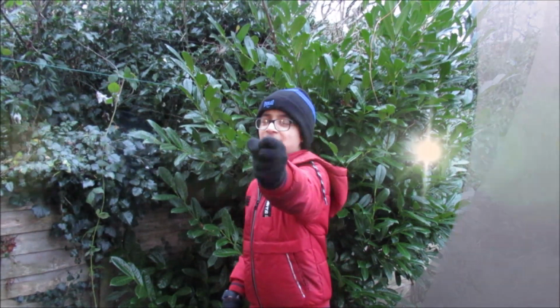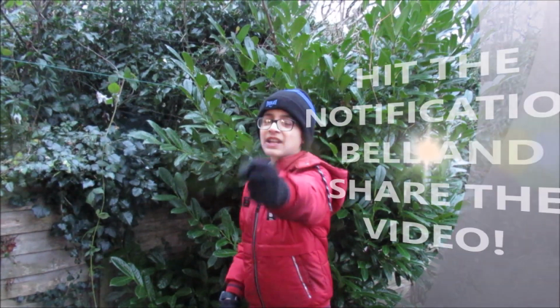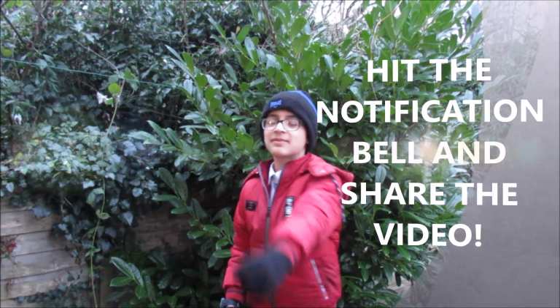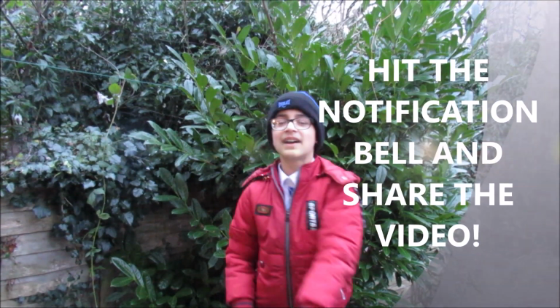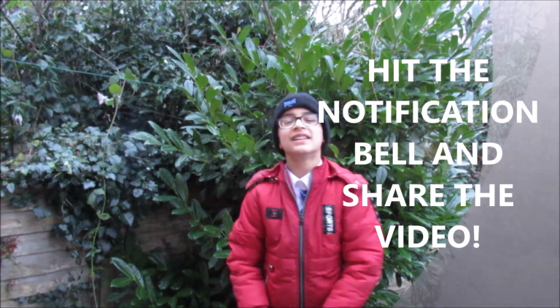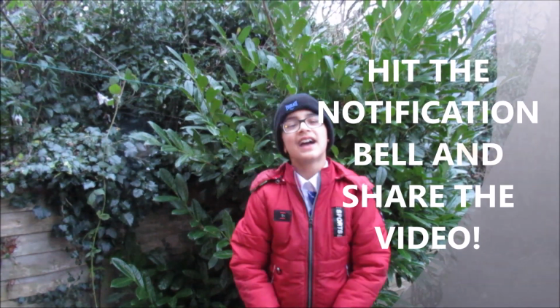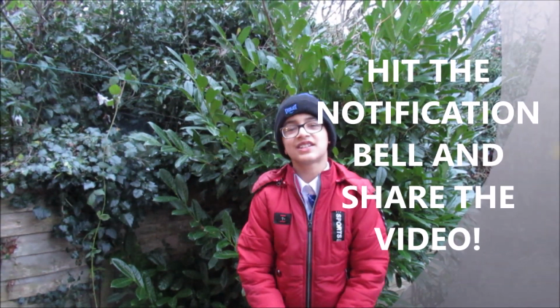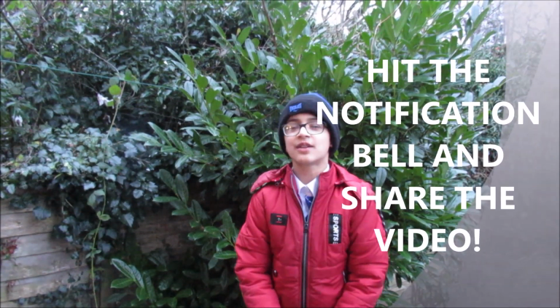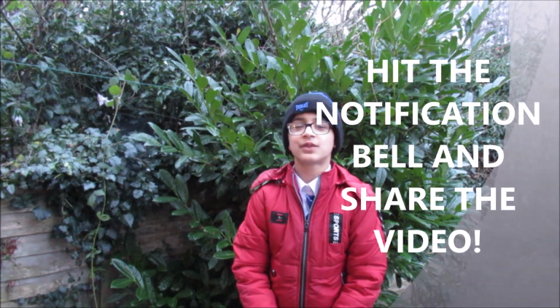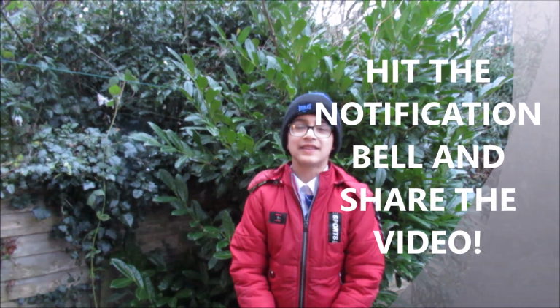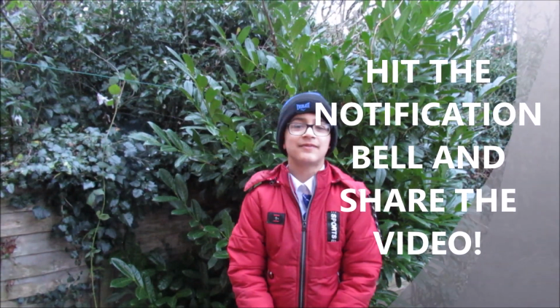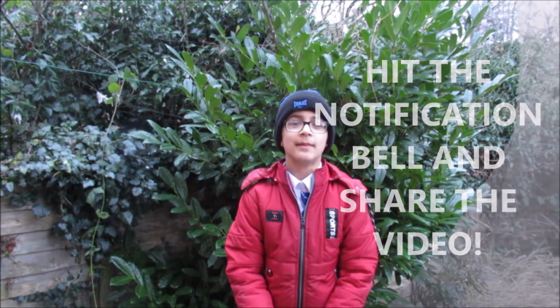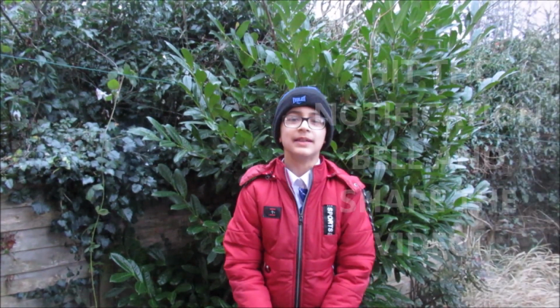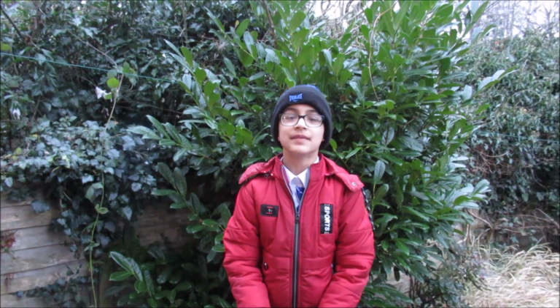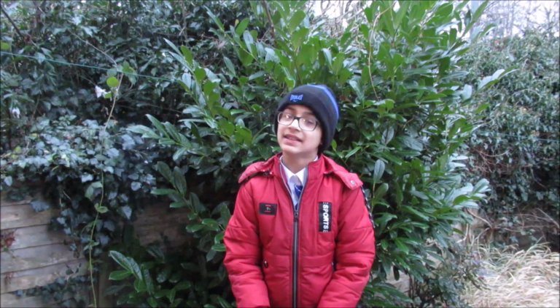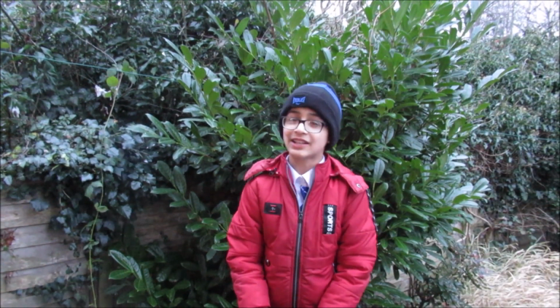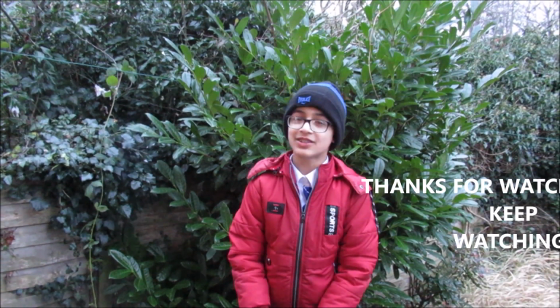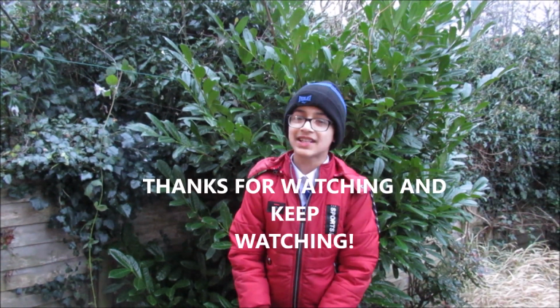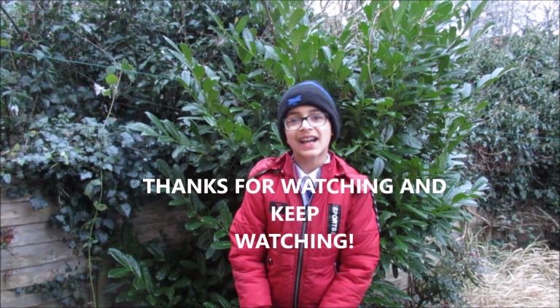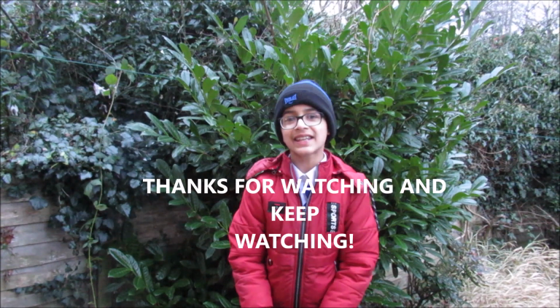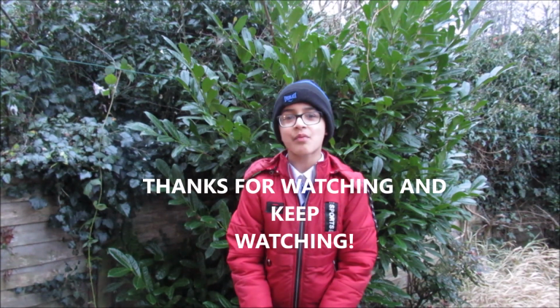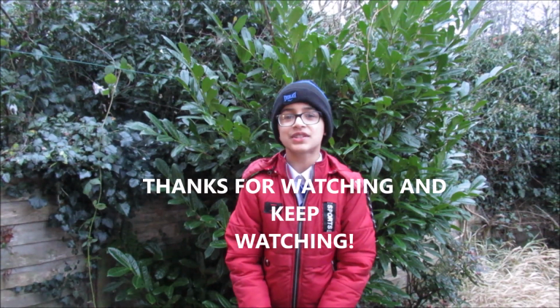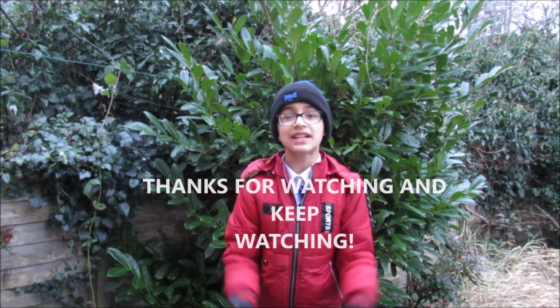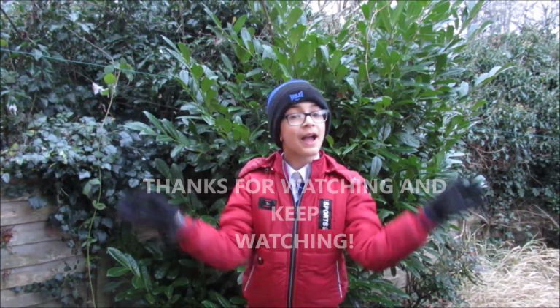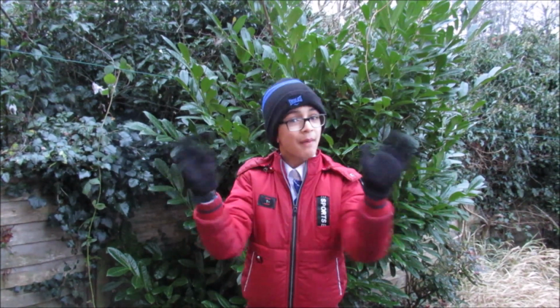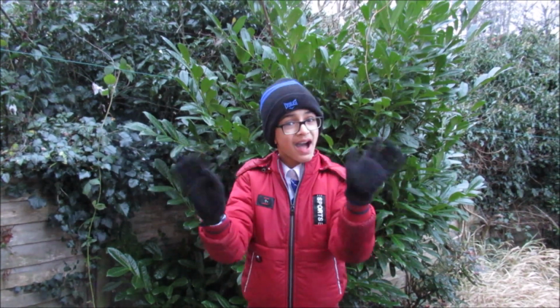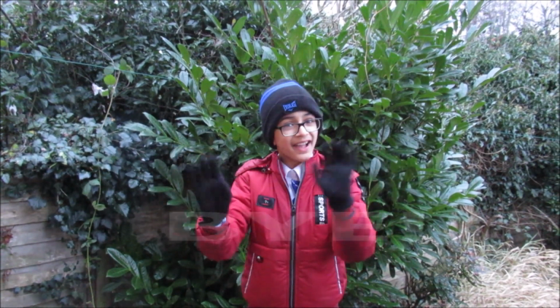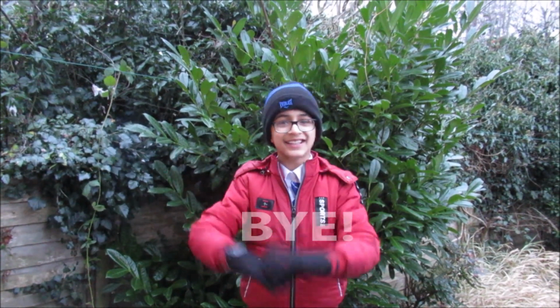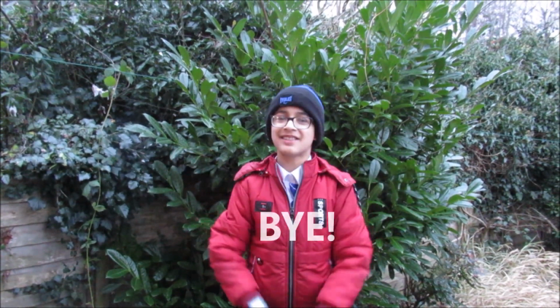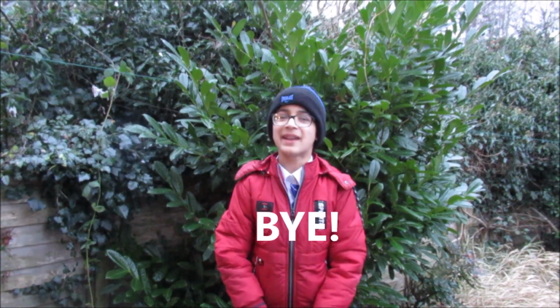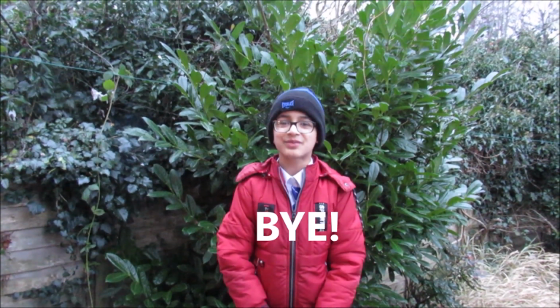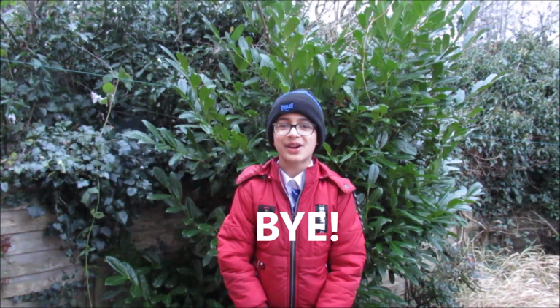If you enjoyed this video, then do like it, subscribe to my channel, hit that notification bell, and share it with your friends and family. Thanks for watching and keep watching — bye, see you in my next video!